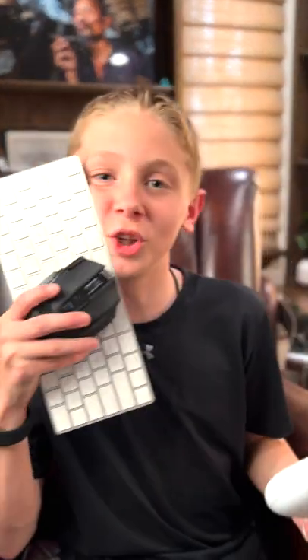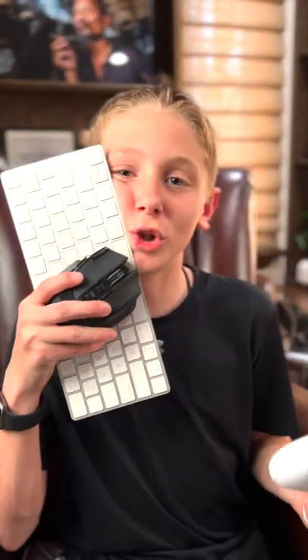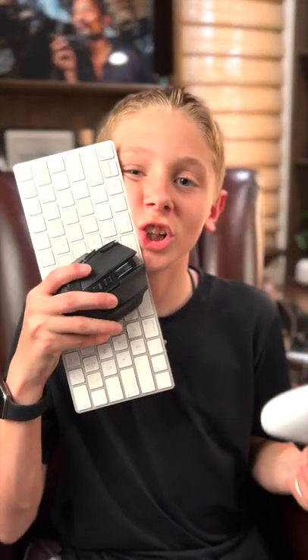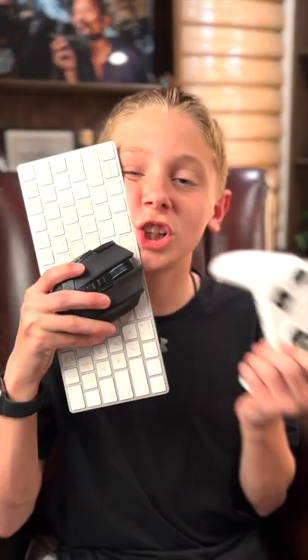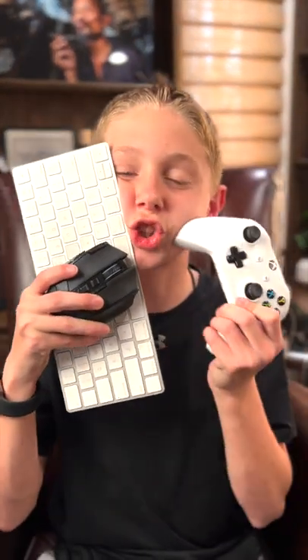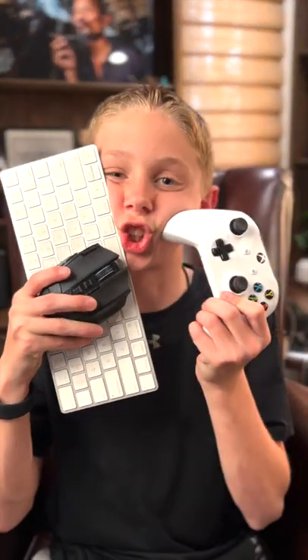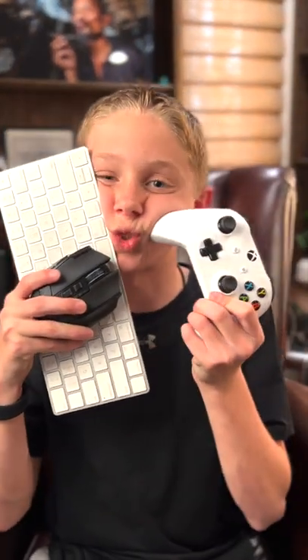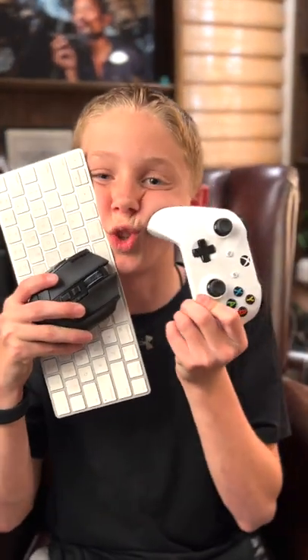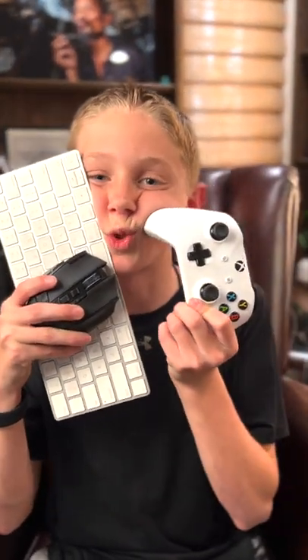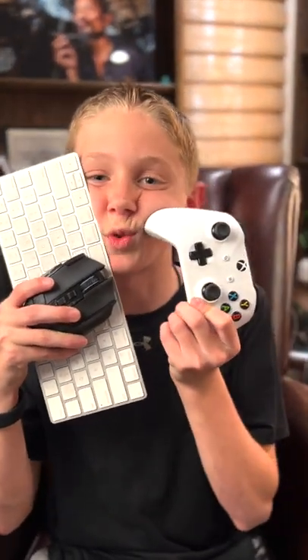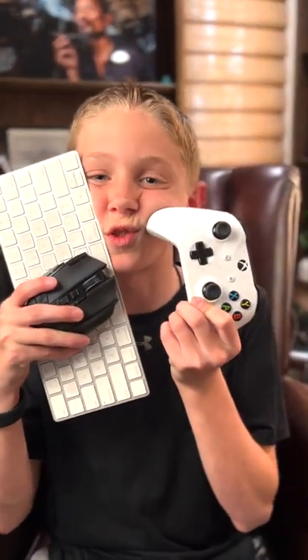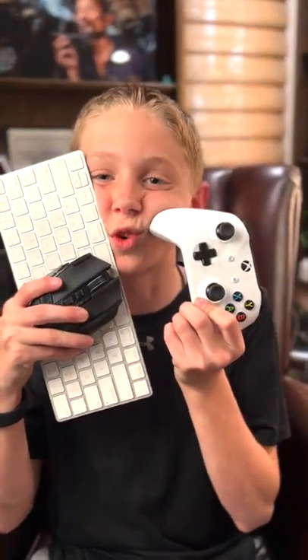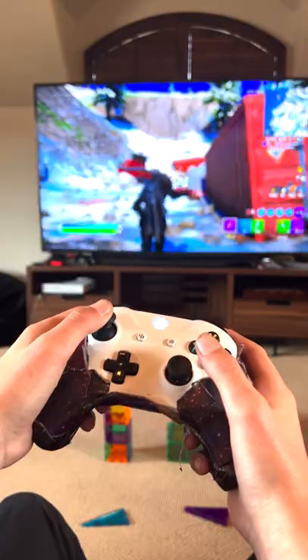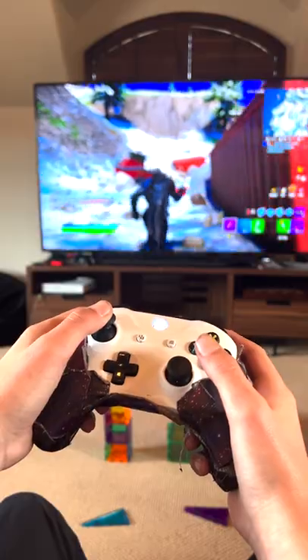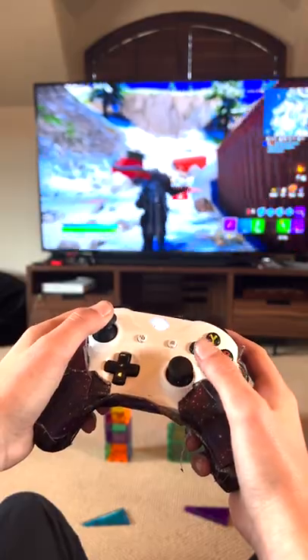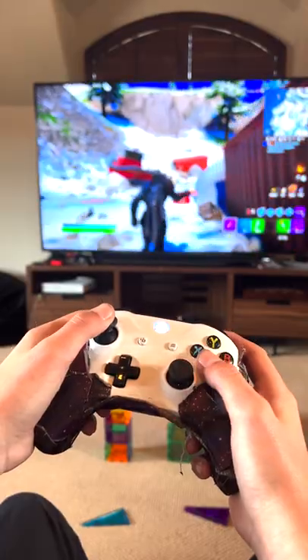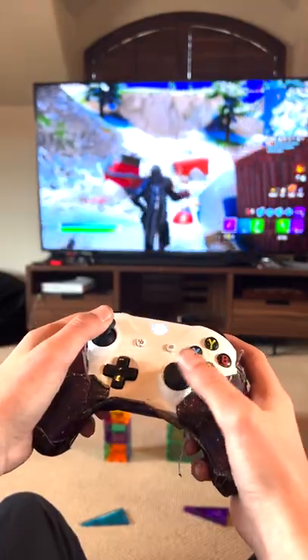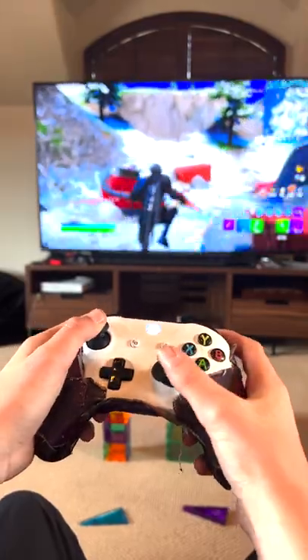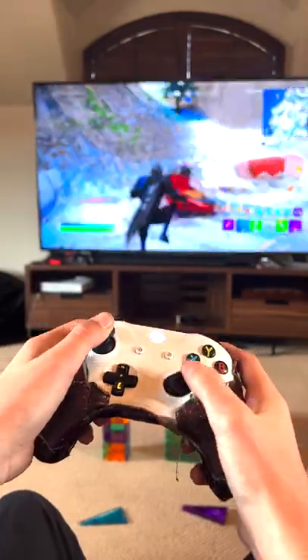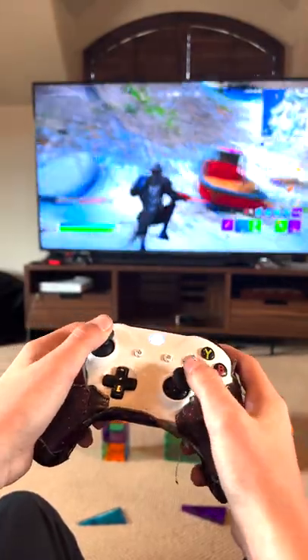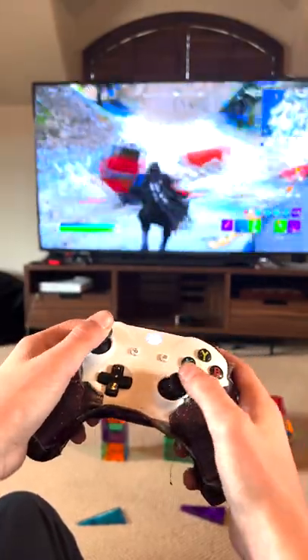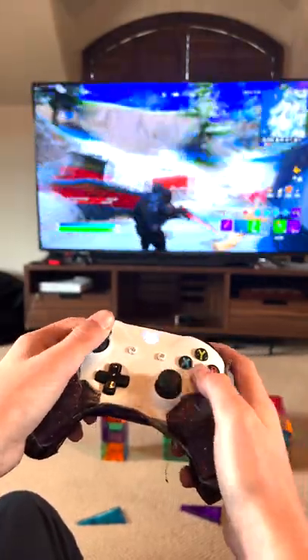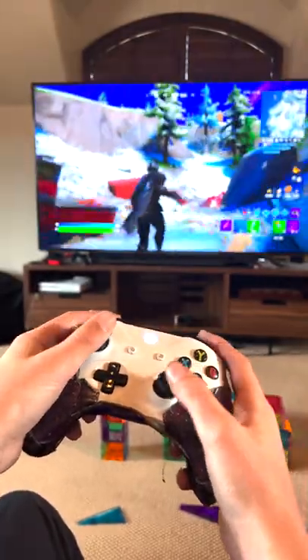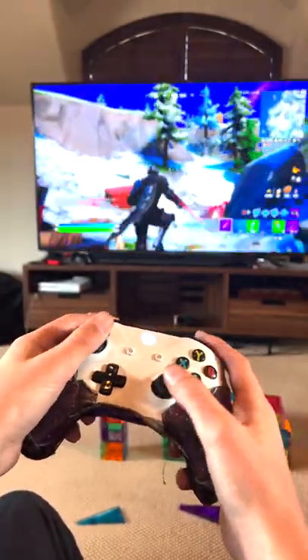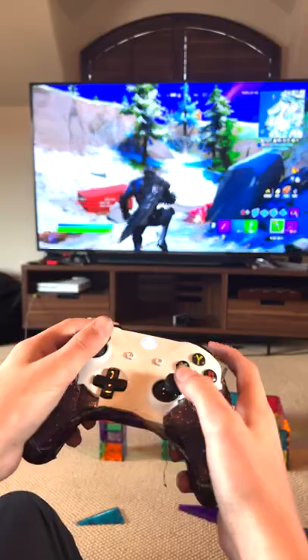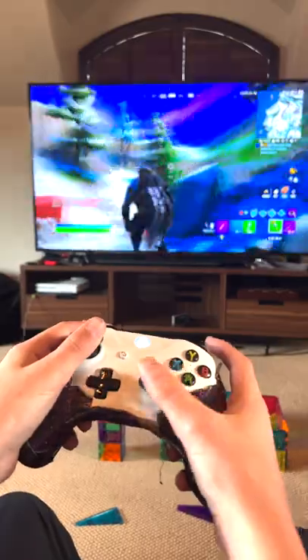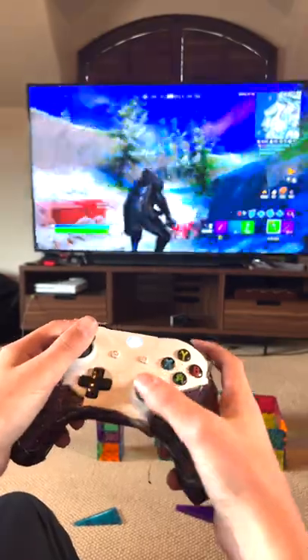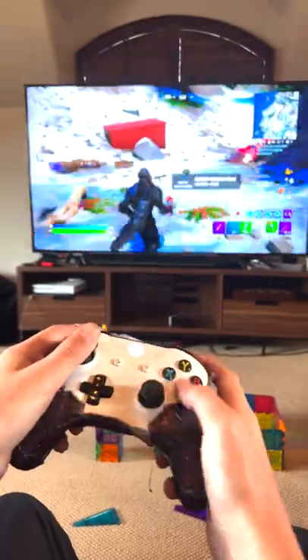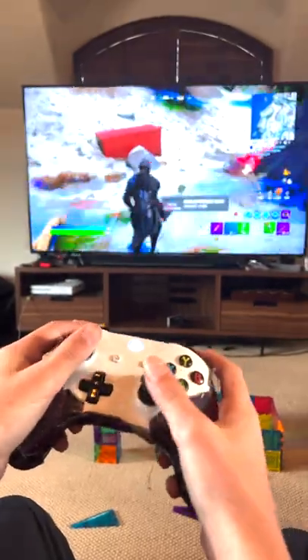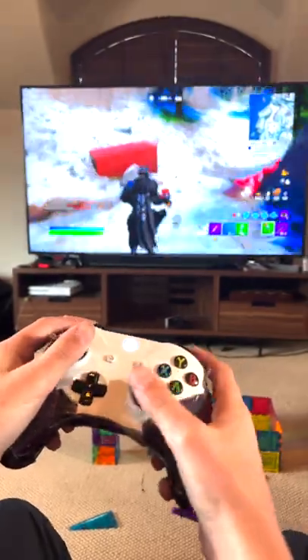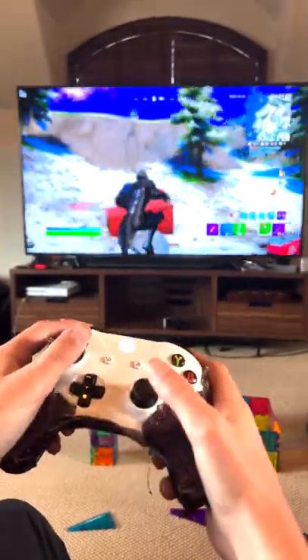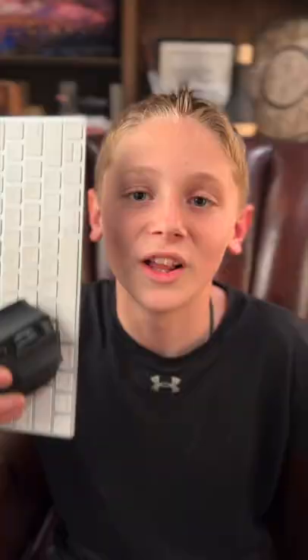Keyboard, controller — which one's better for Fortnite? Controllers are better for beginners because all of your buttons are grouped together.